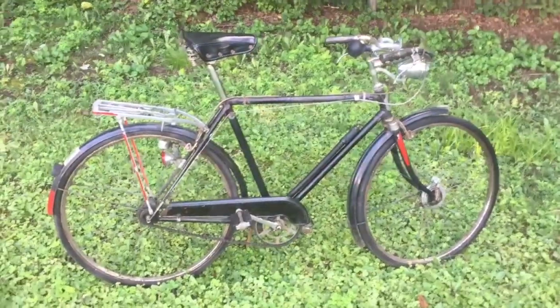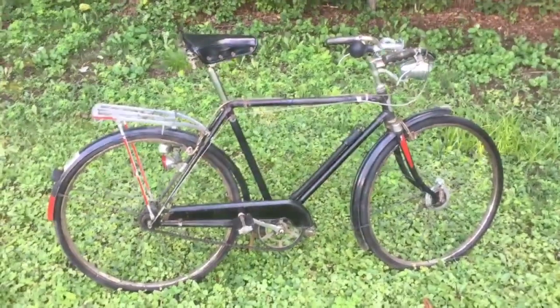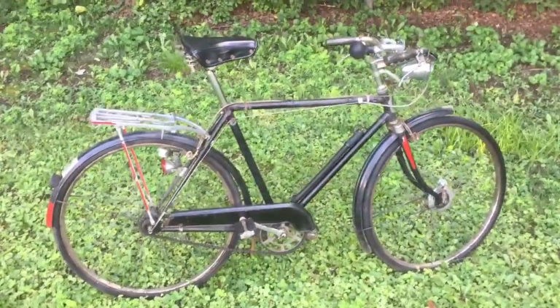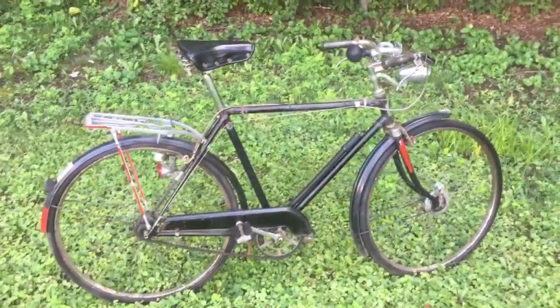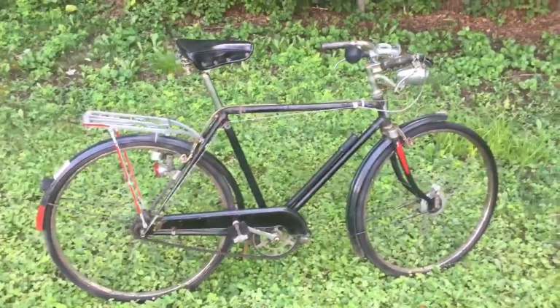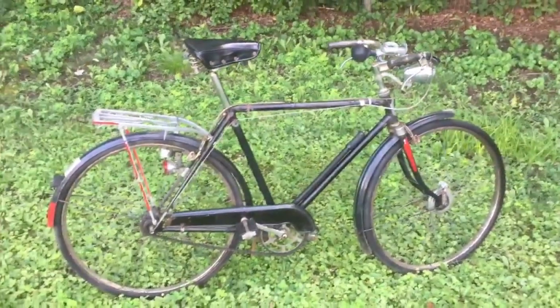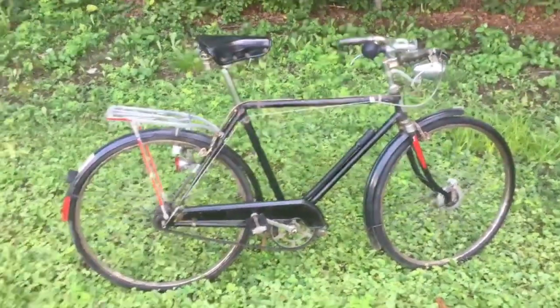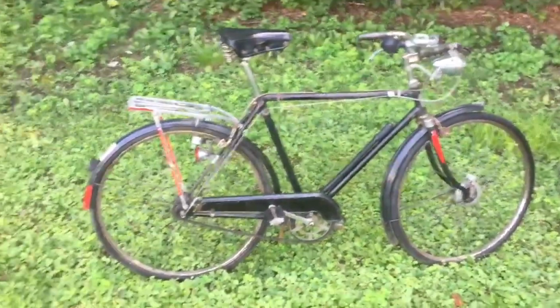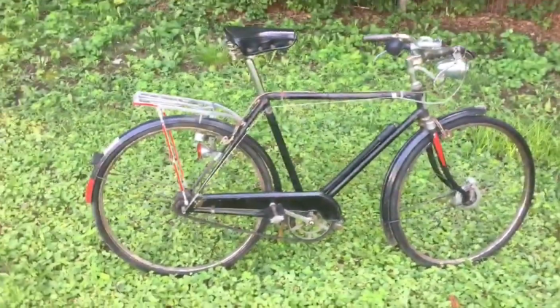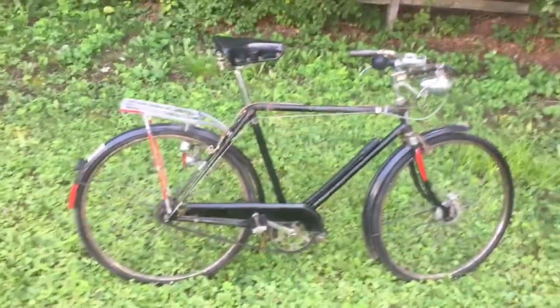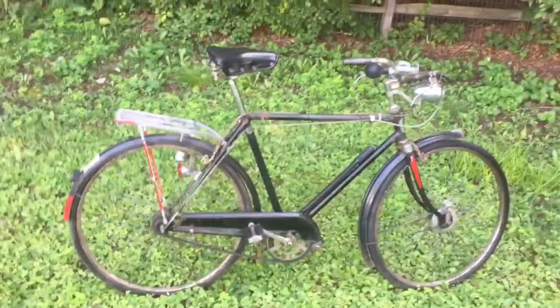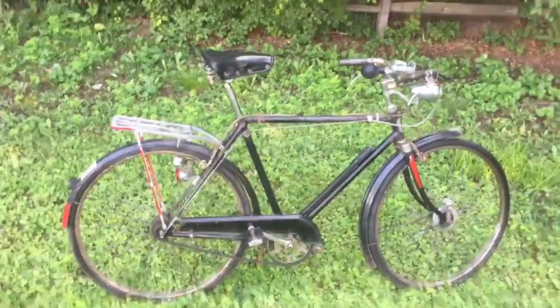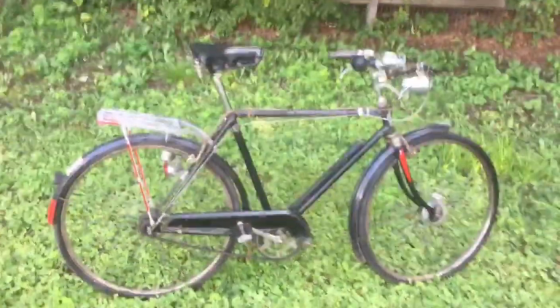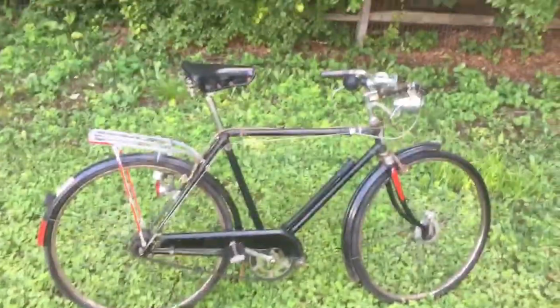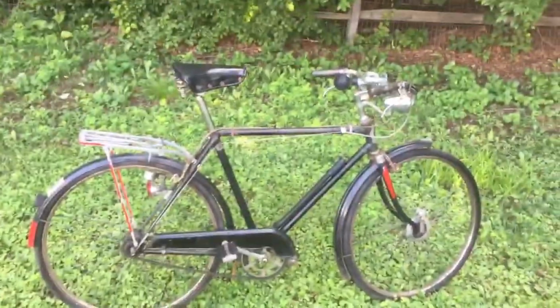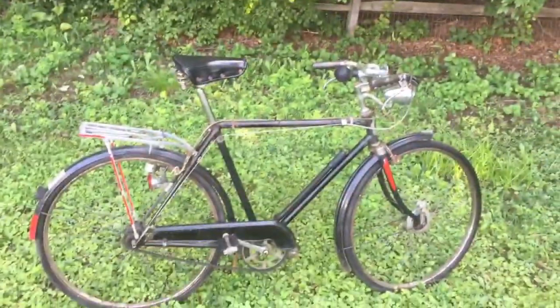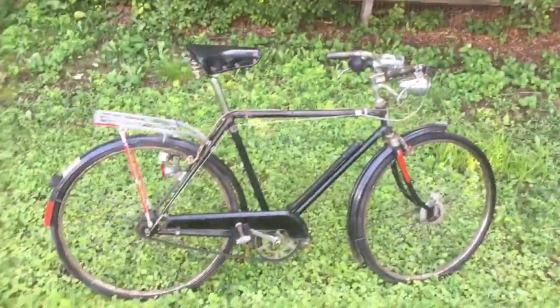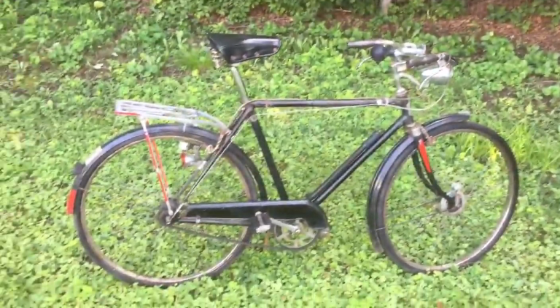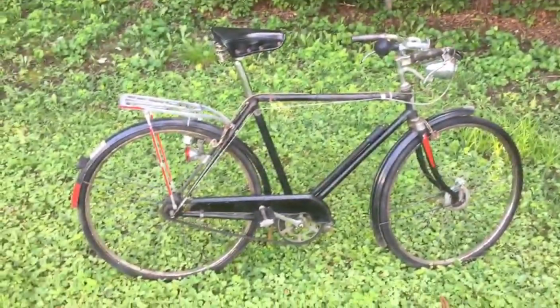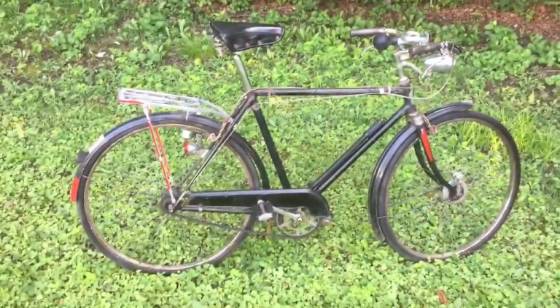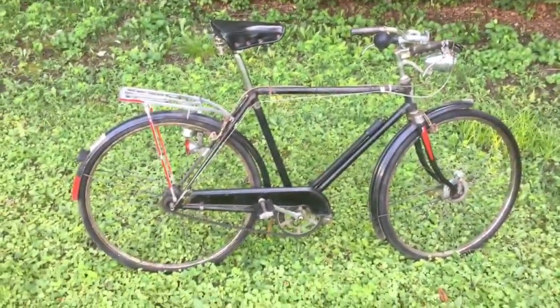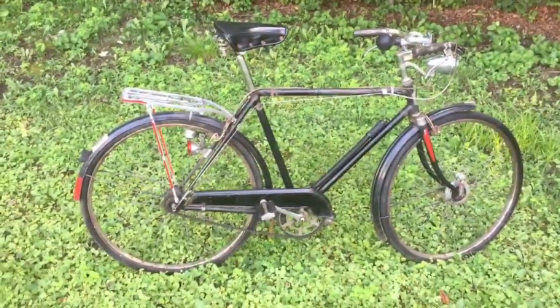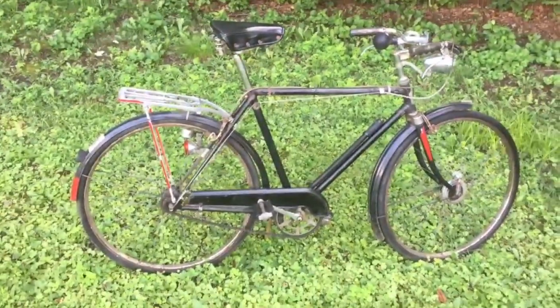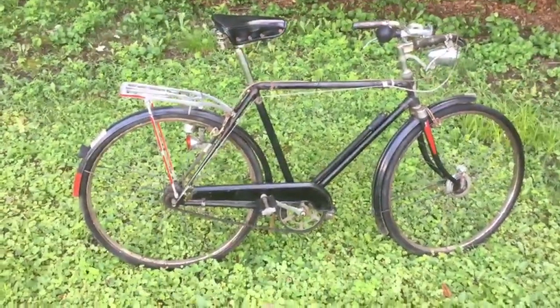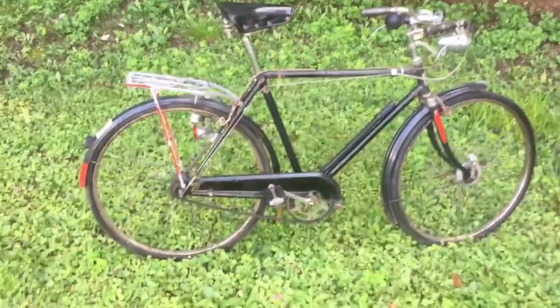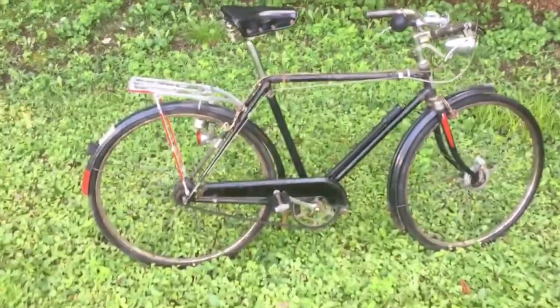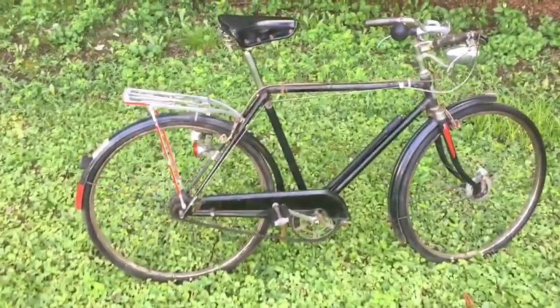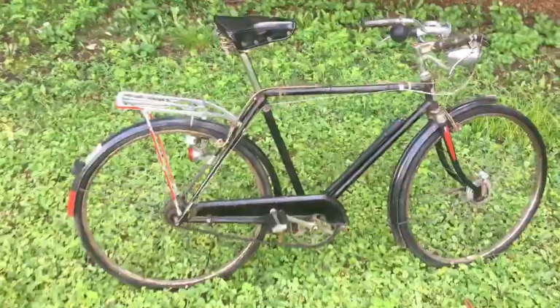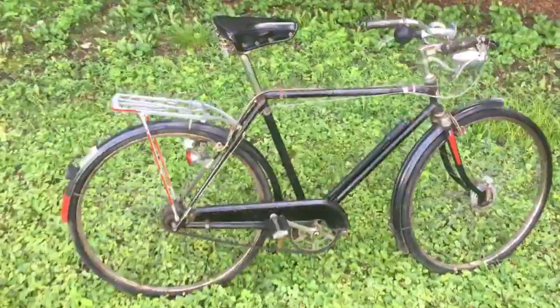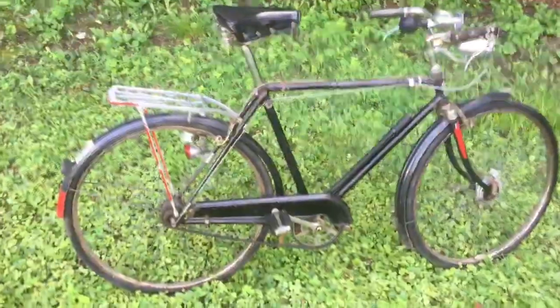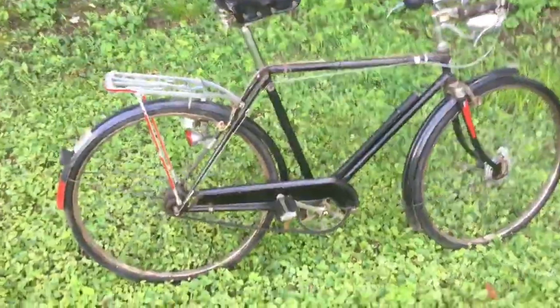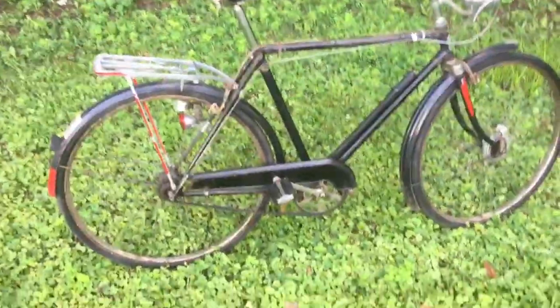So as always, beautiful day out here today. Get out, do some riding, and as always, have a great day.